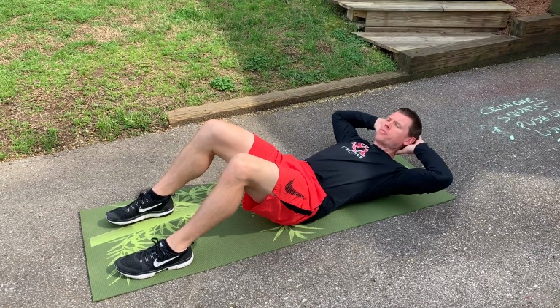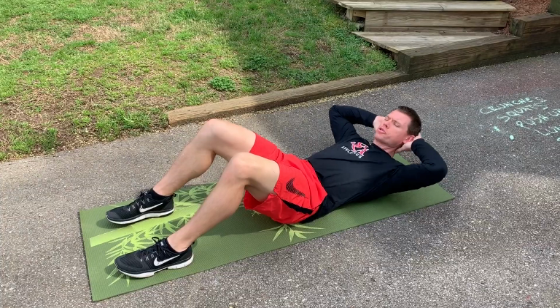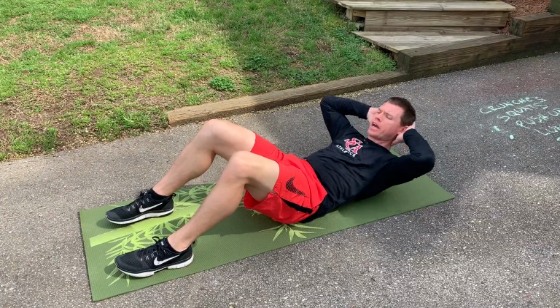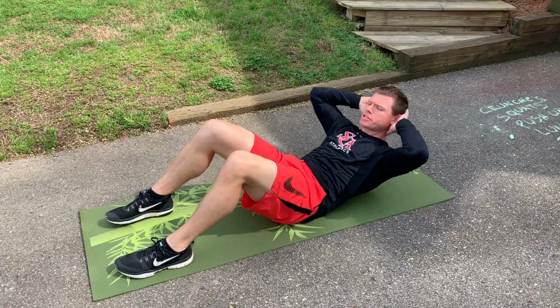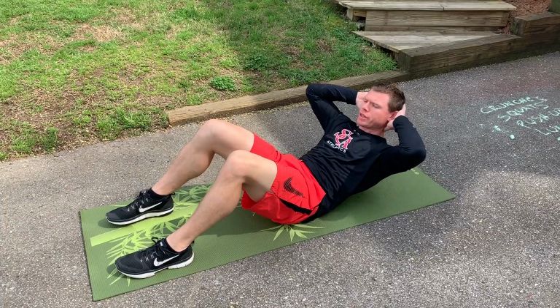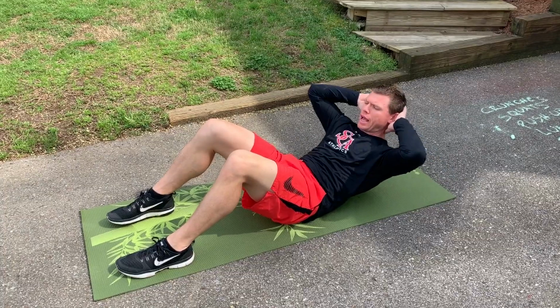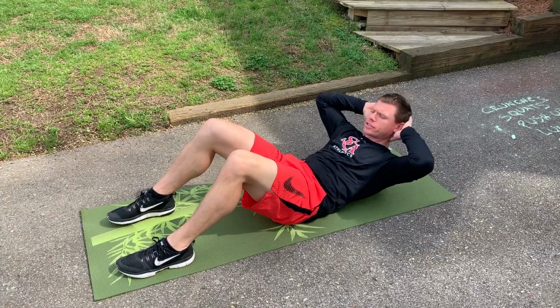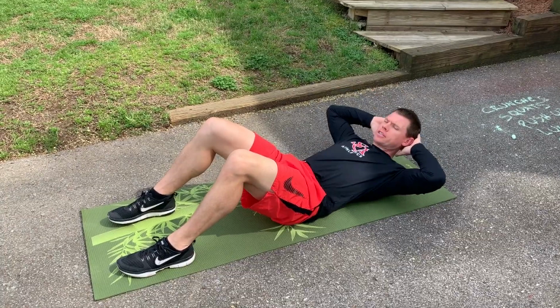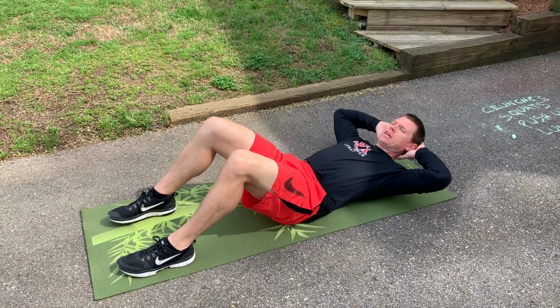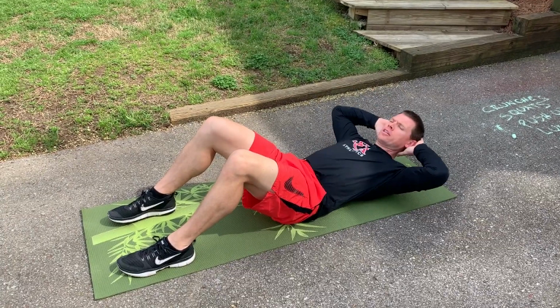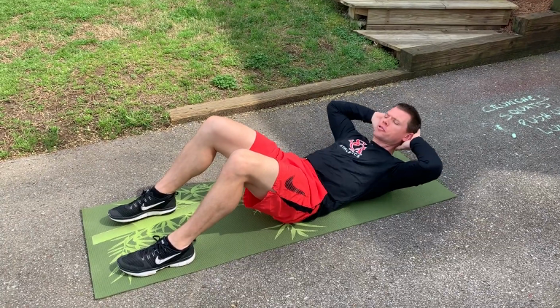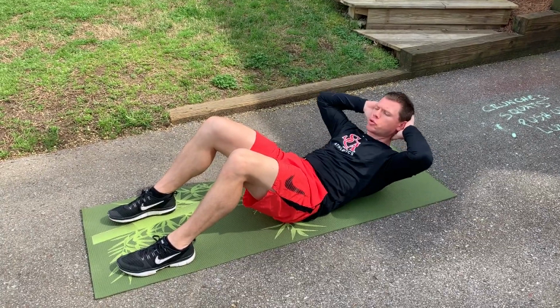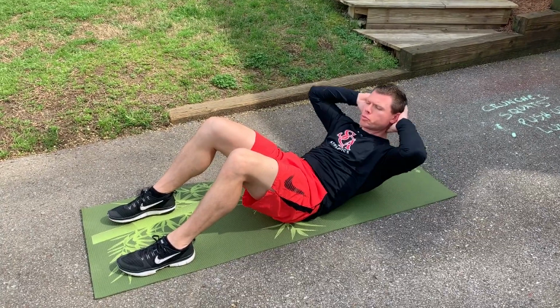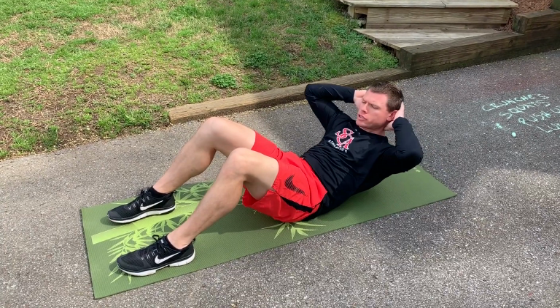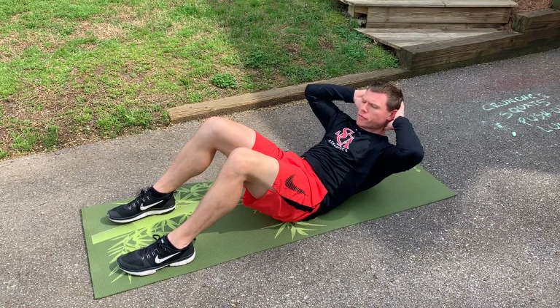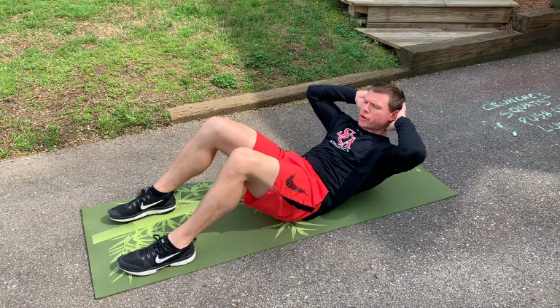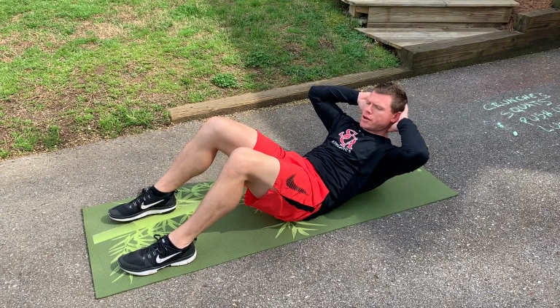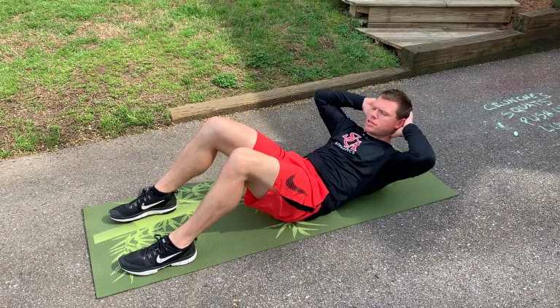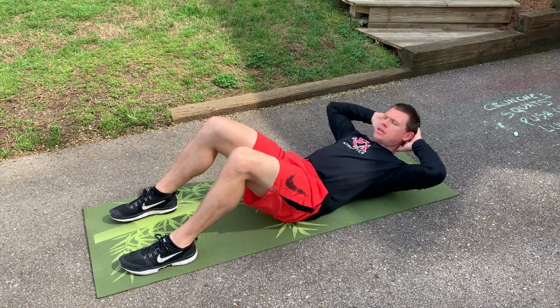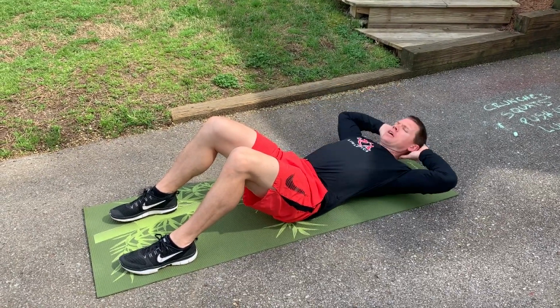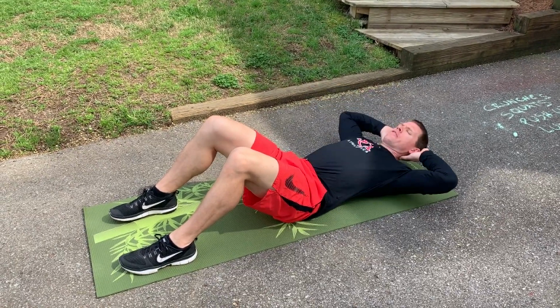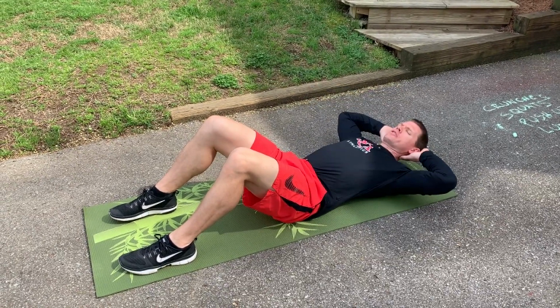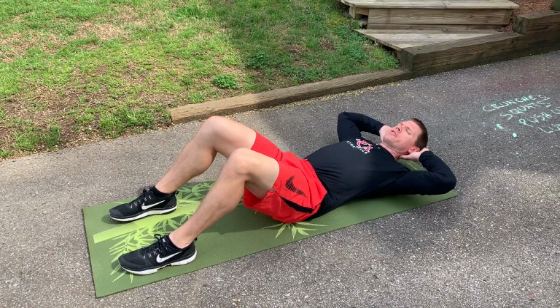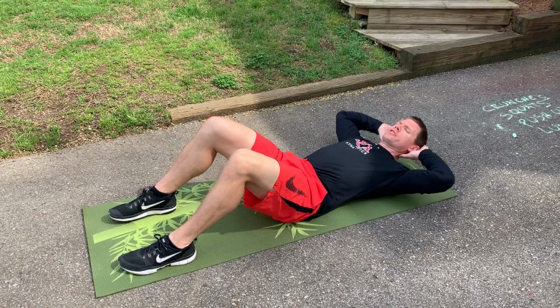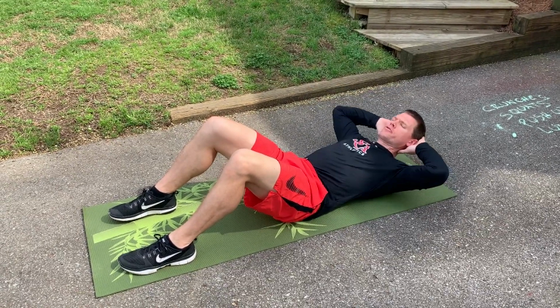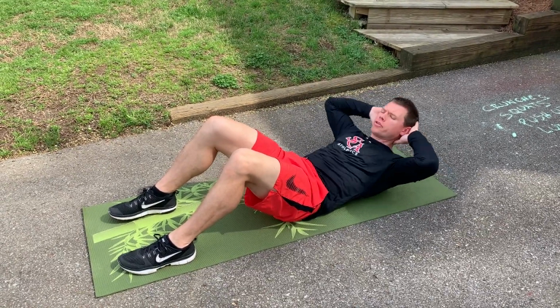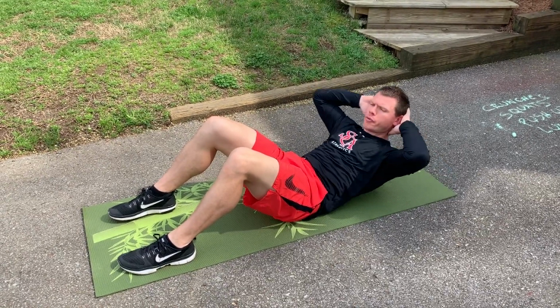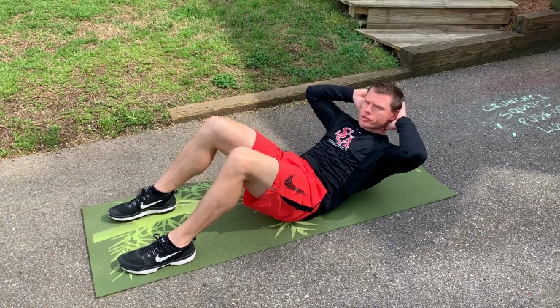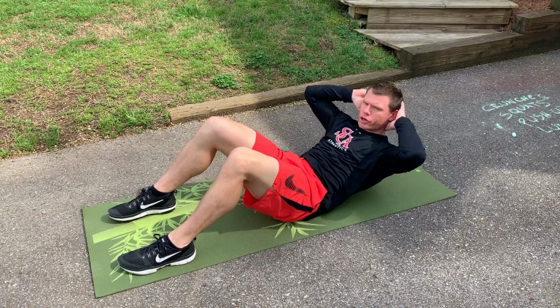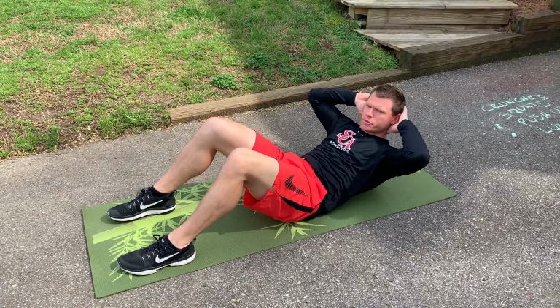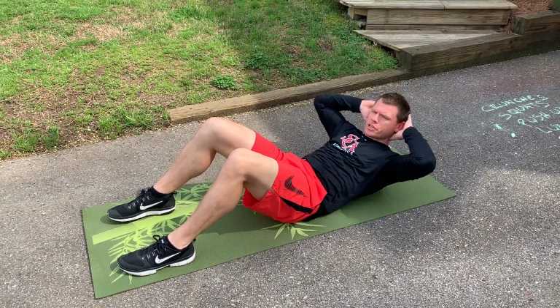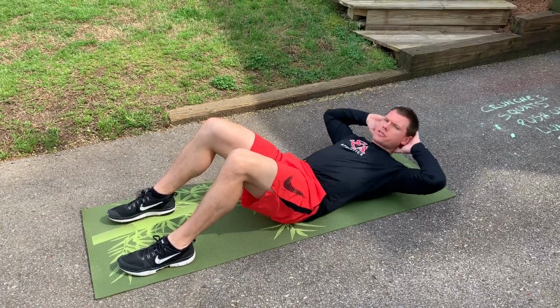Arms are nice and relaxed. Get your shoulder blades off the ground and return to the starting position.